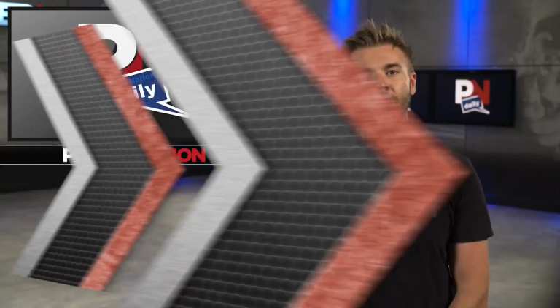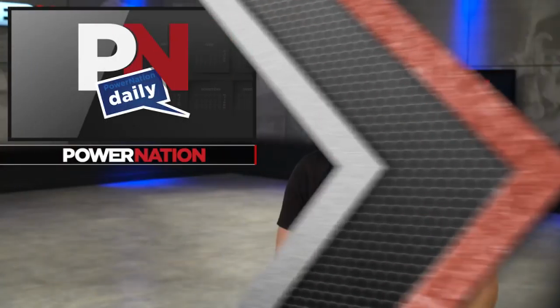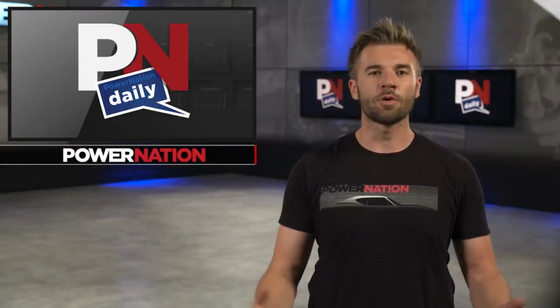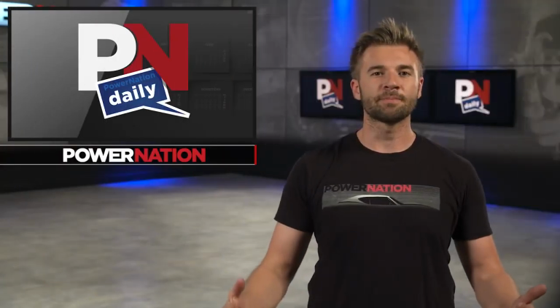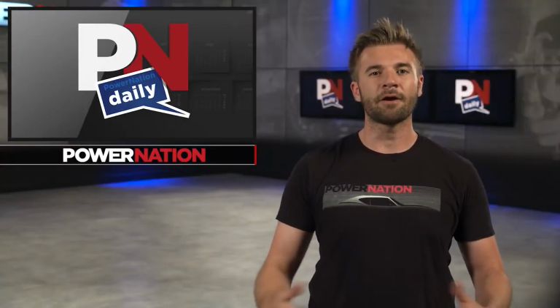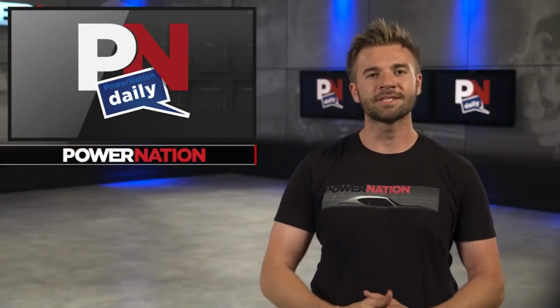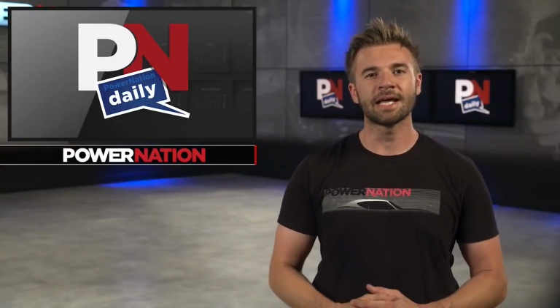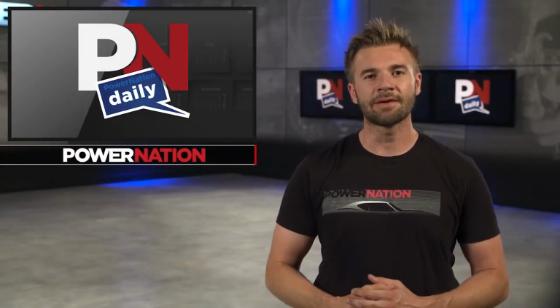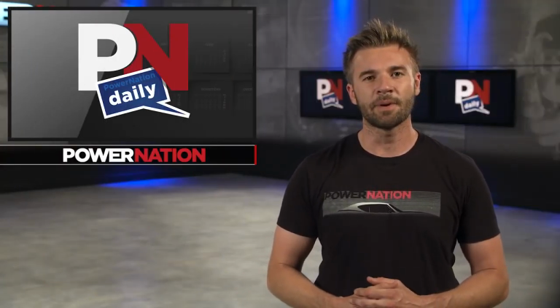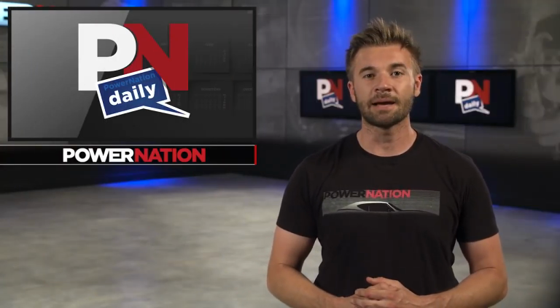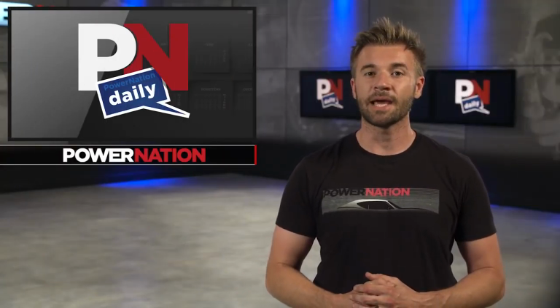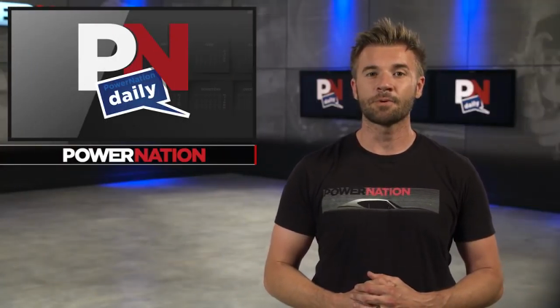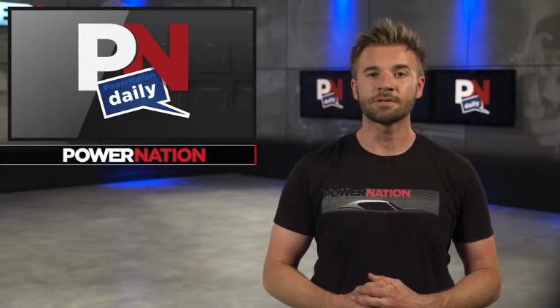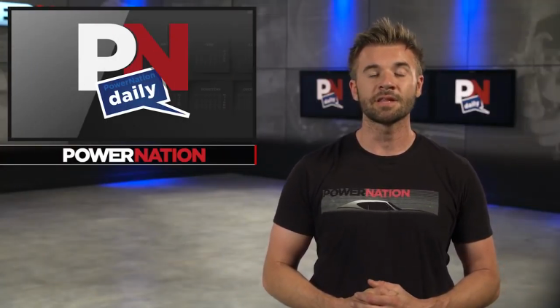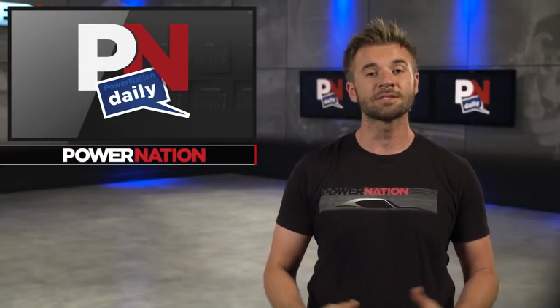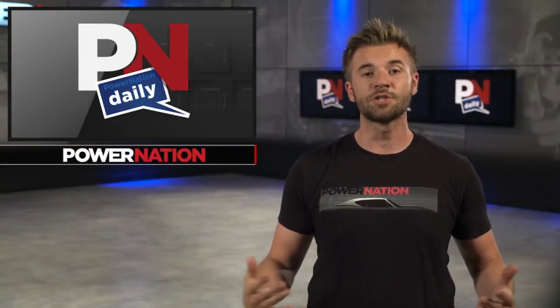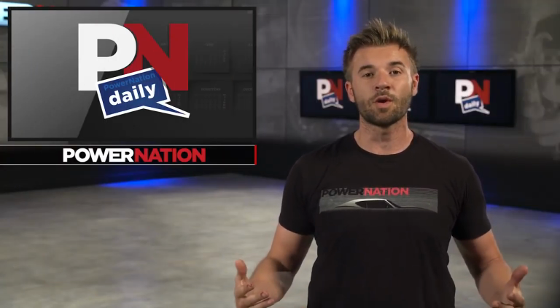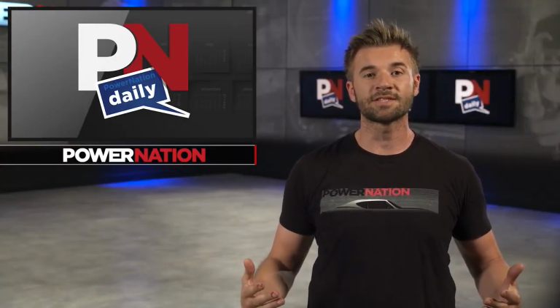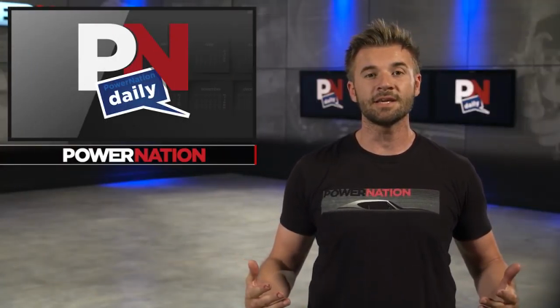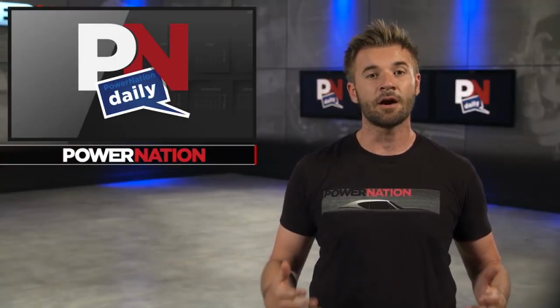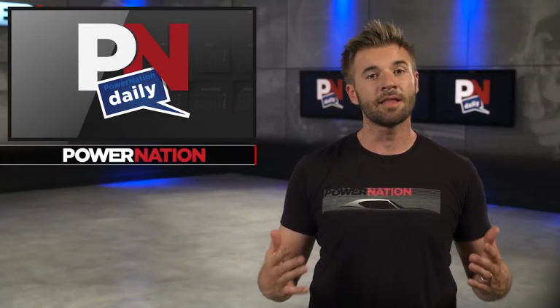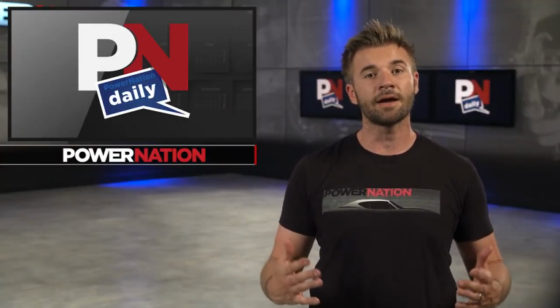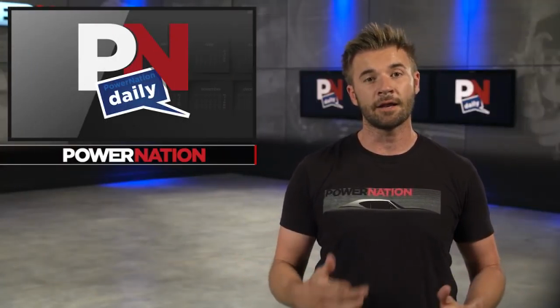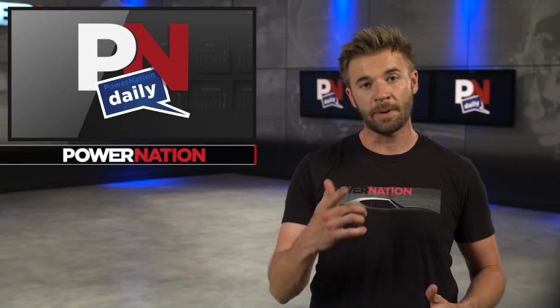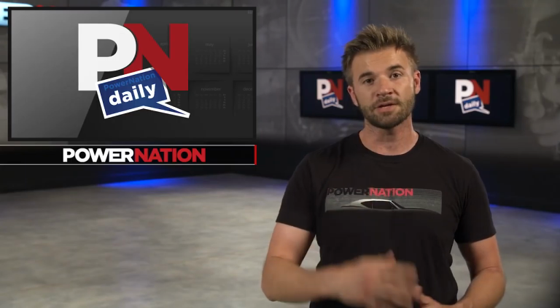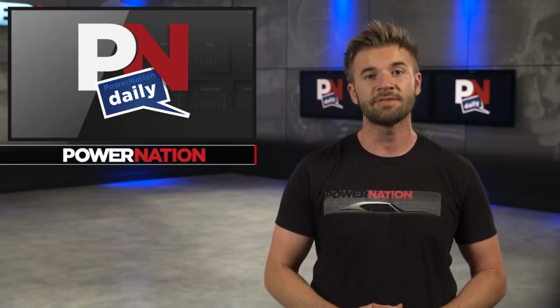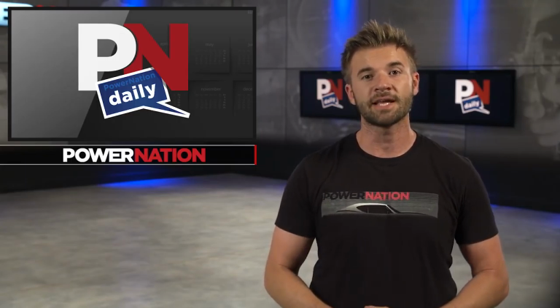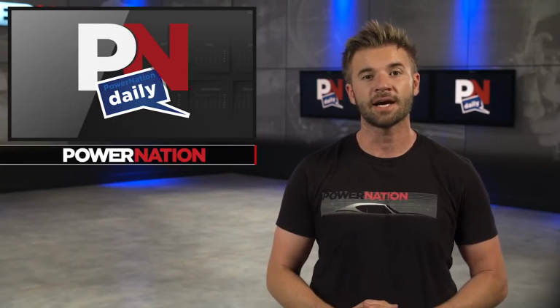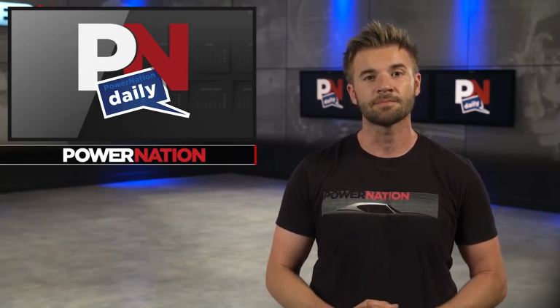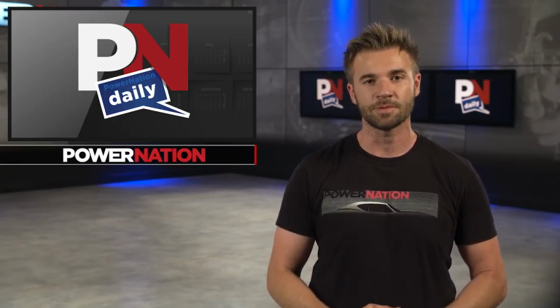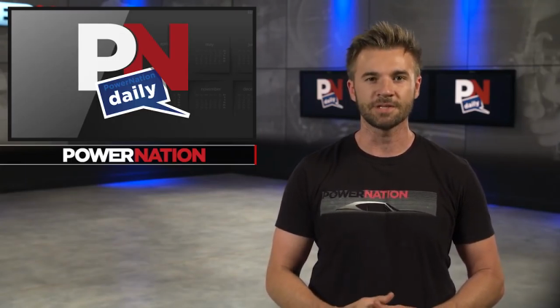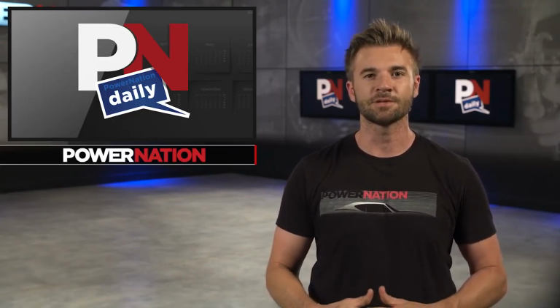Thanks for watching Power Nation Daily, everybody. I'm Gannon Pritchard. Let us know what you want to see online and on PowerNationTV.com. See you soon.